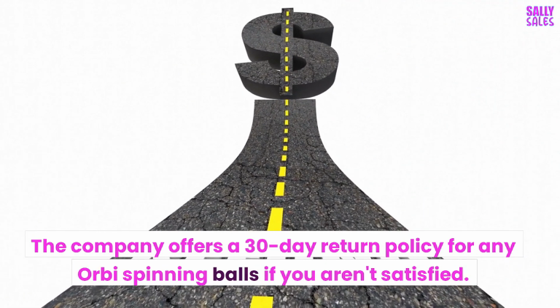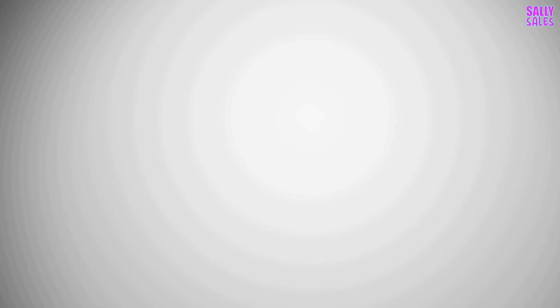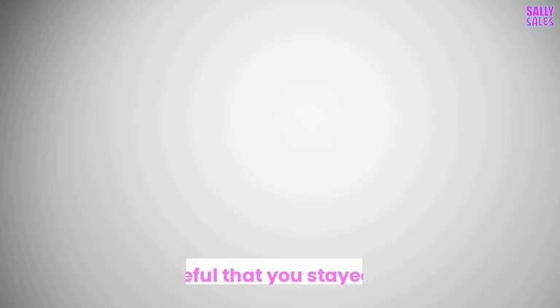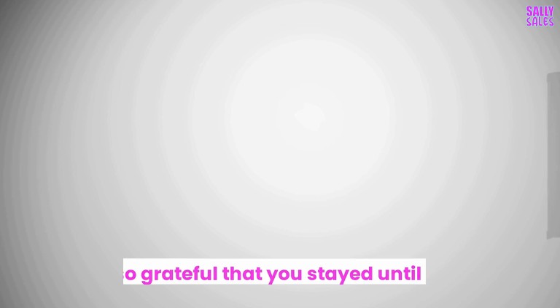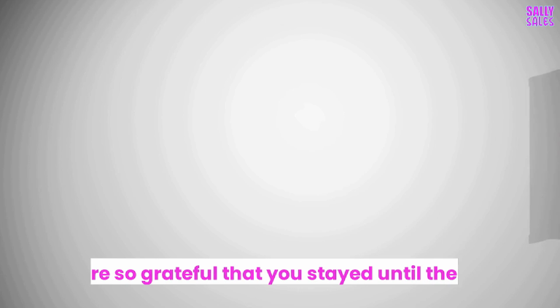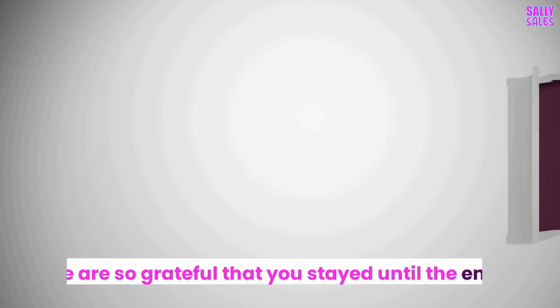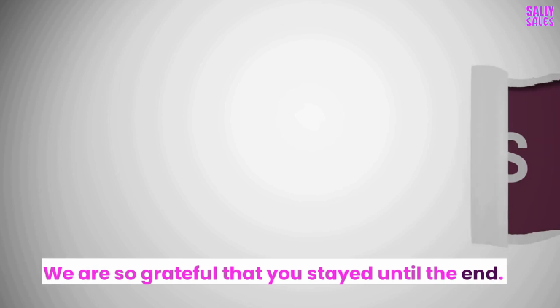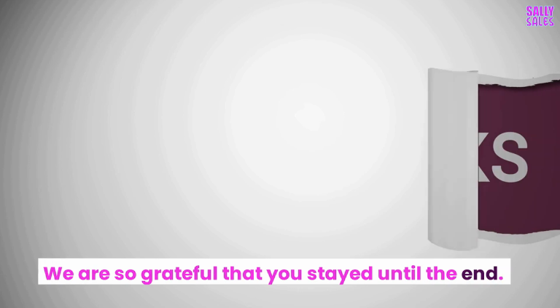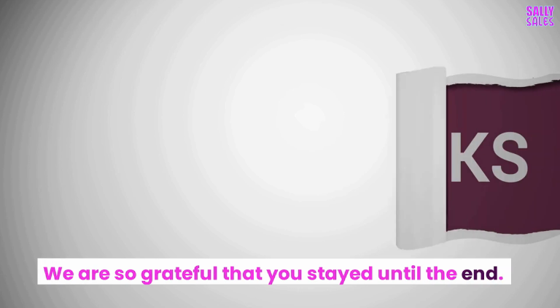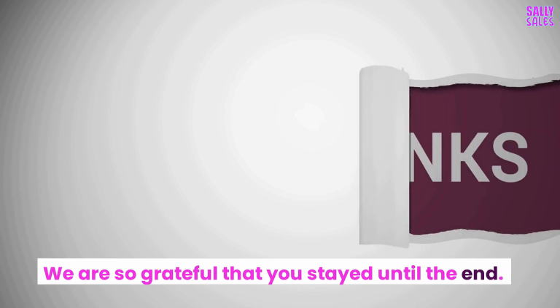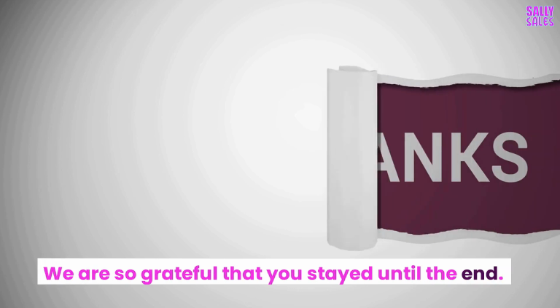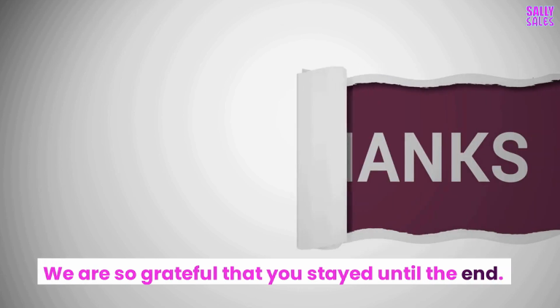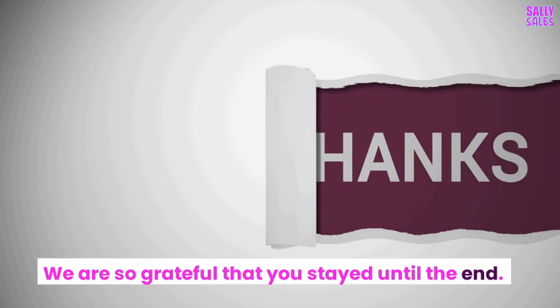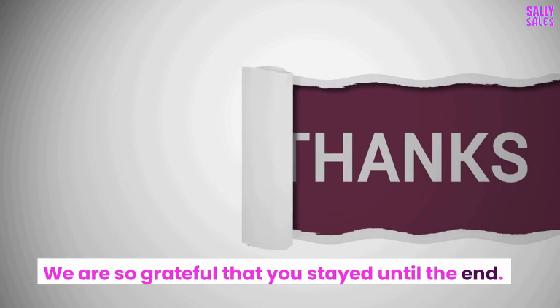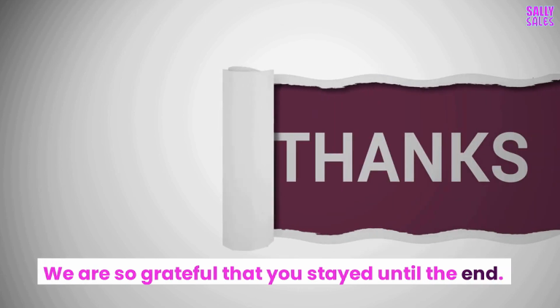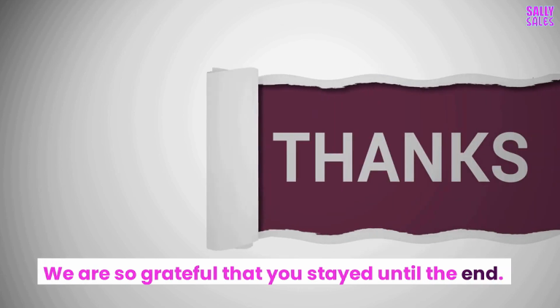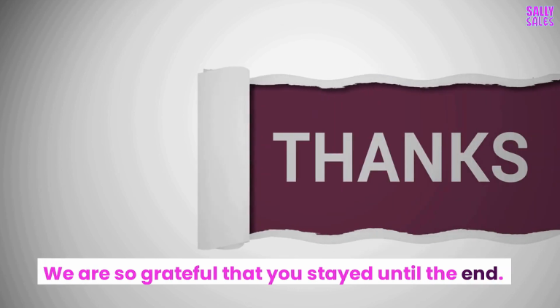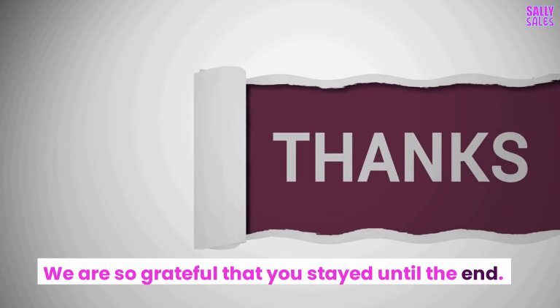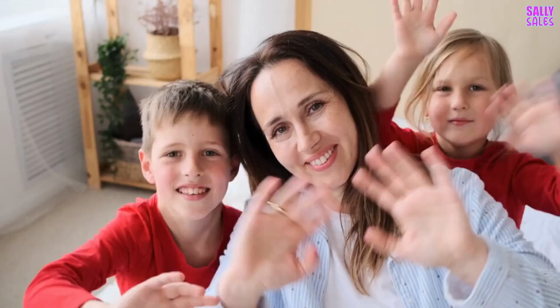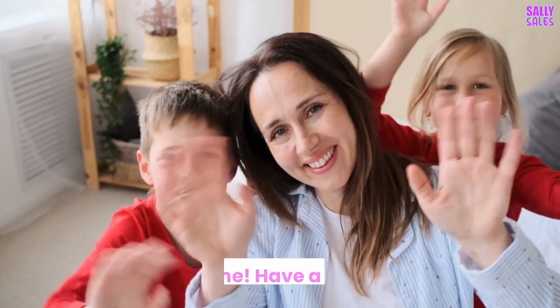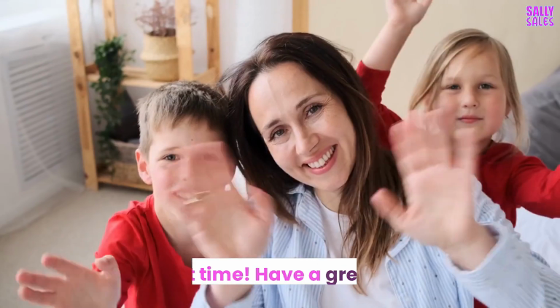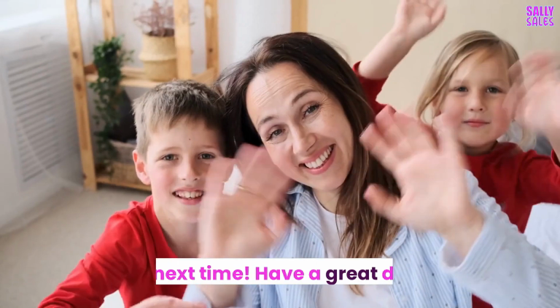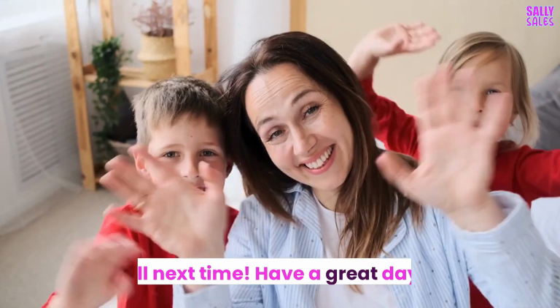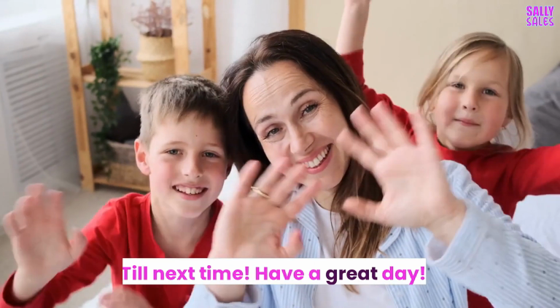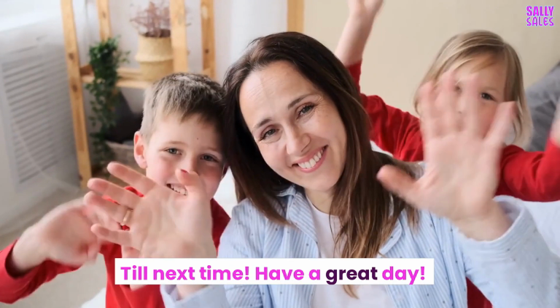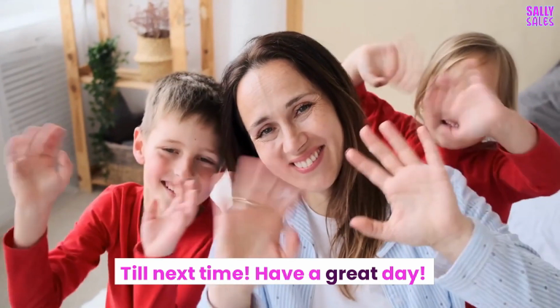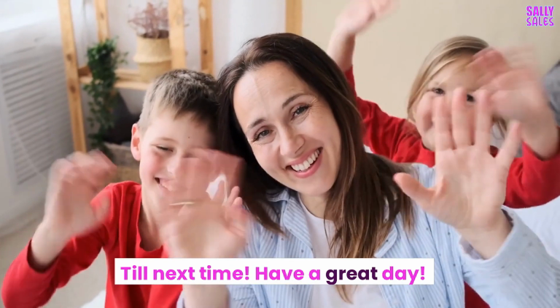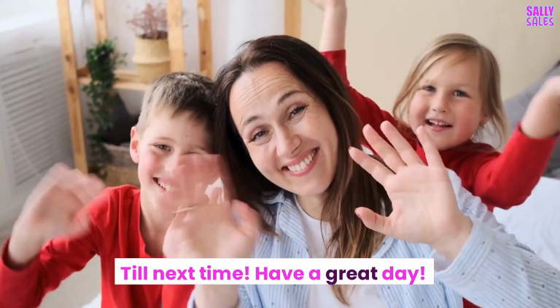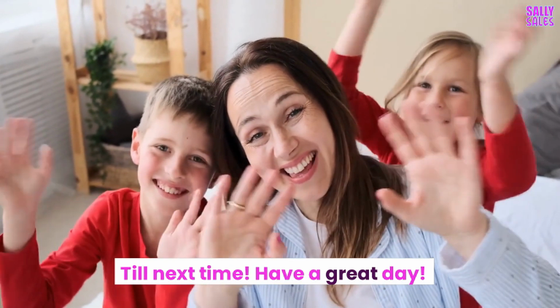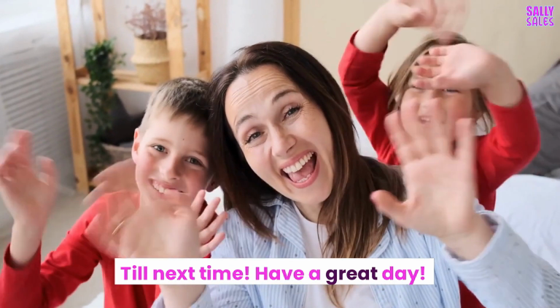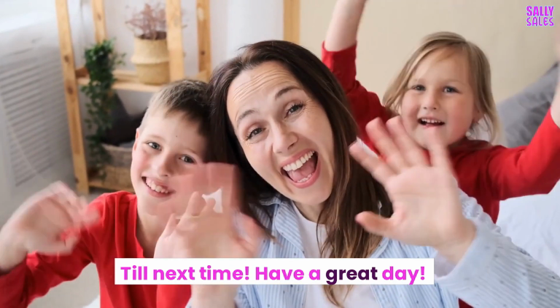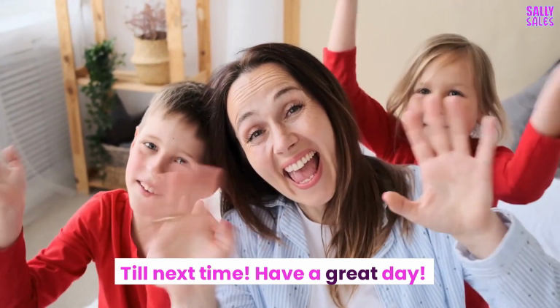We are so grateful that you stayed until the end. Till next time. Have a great day.